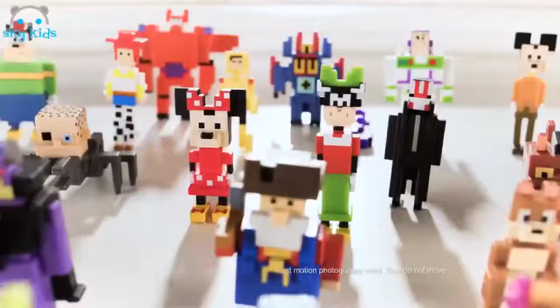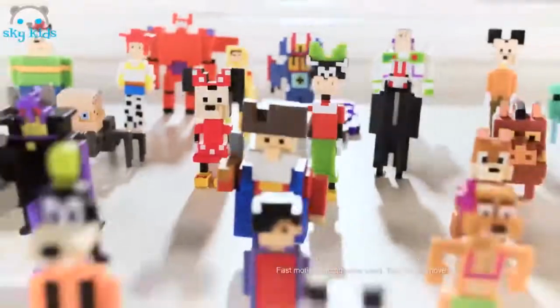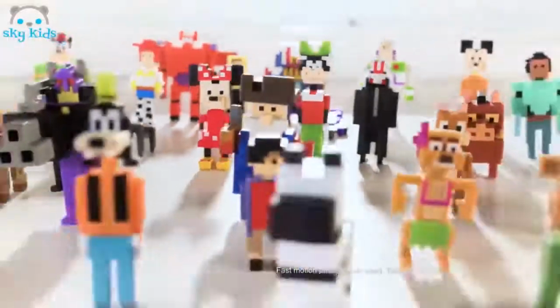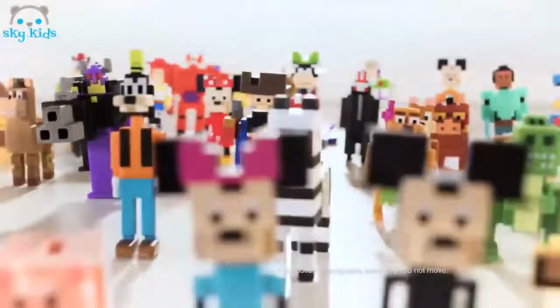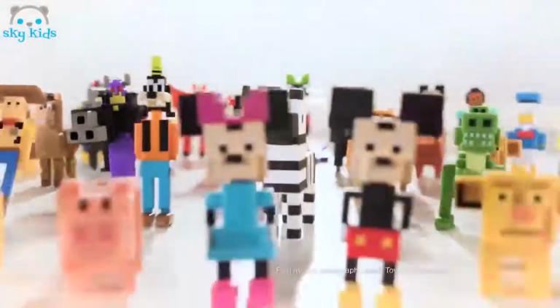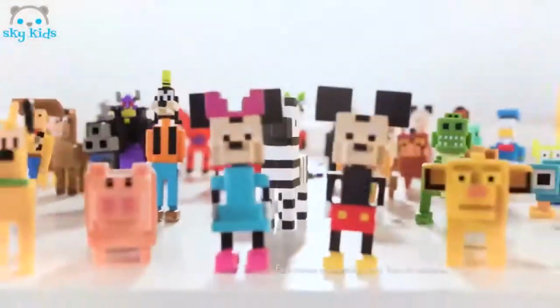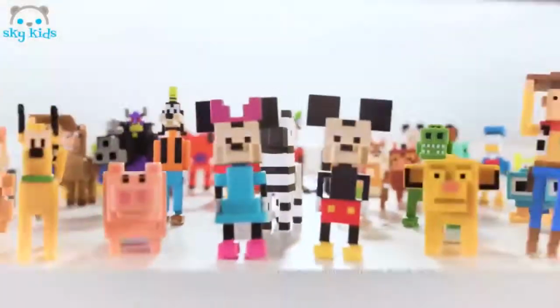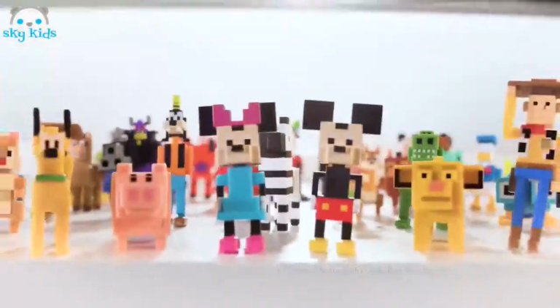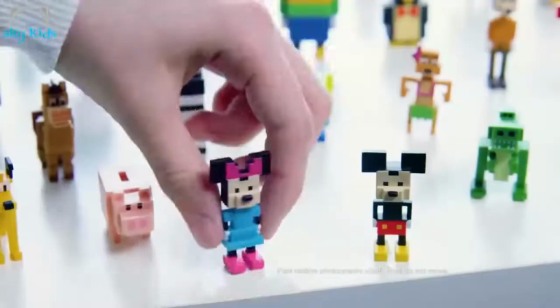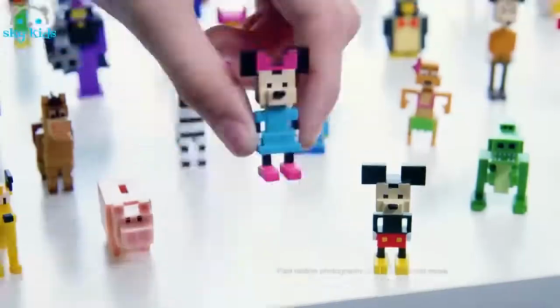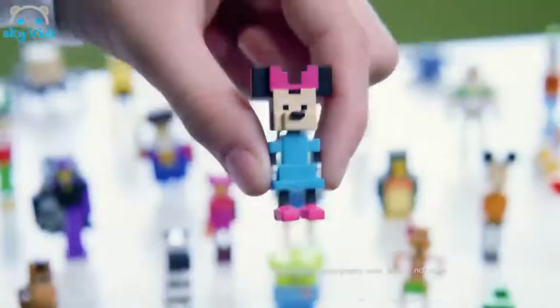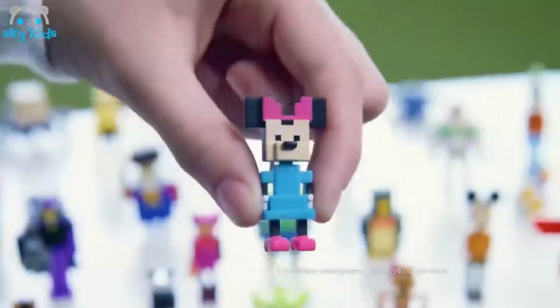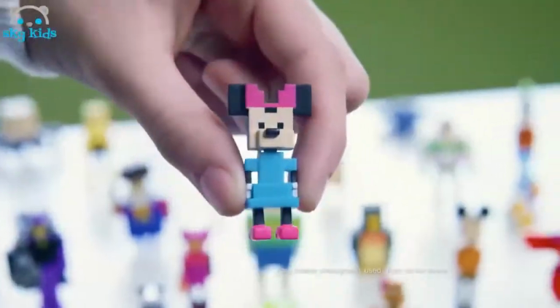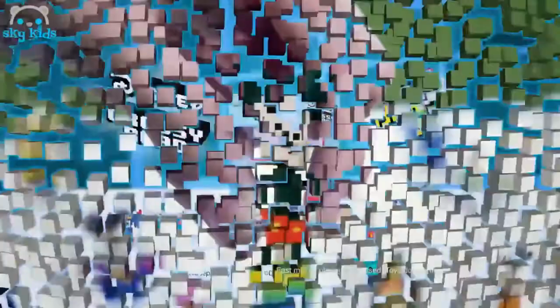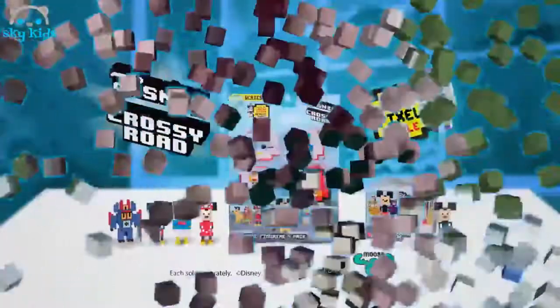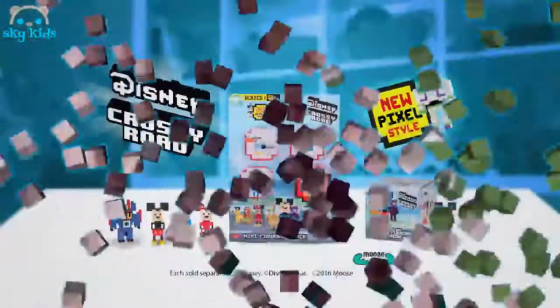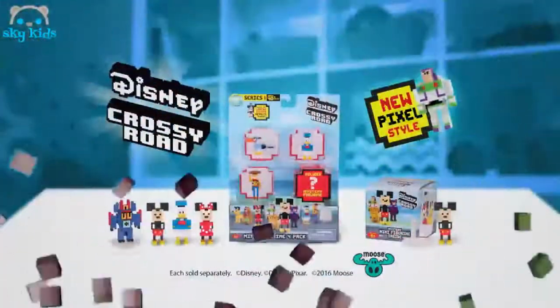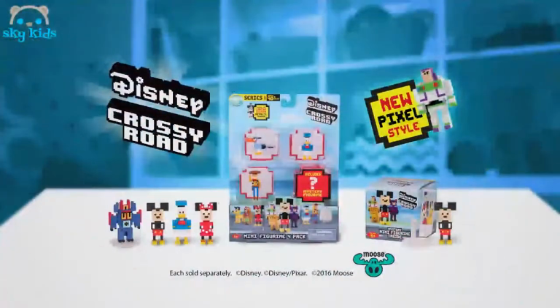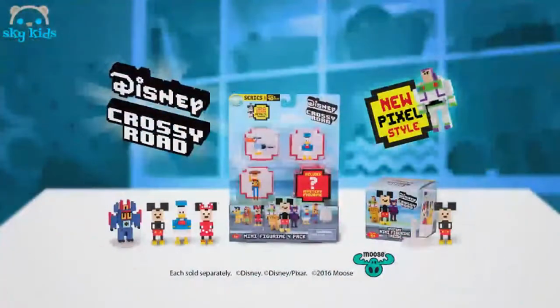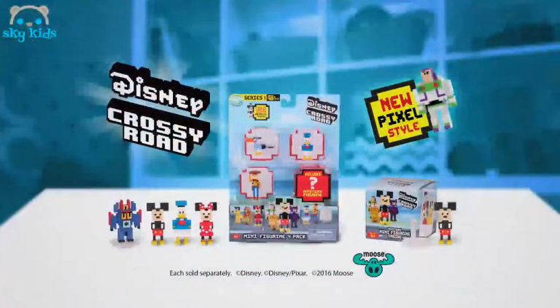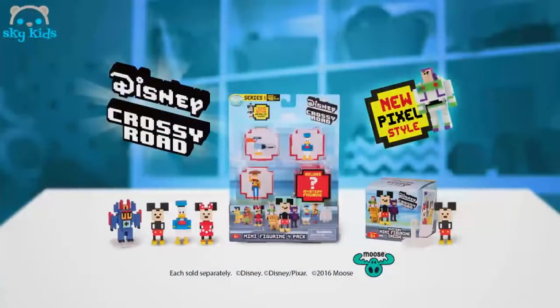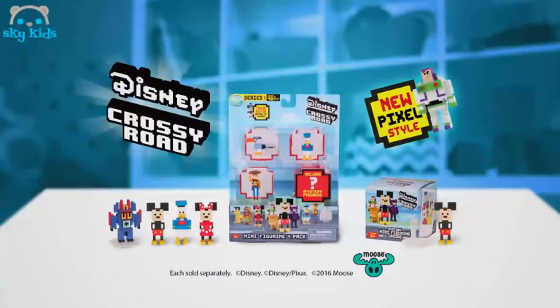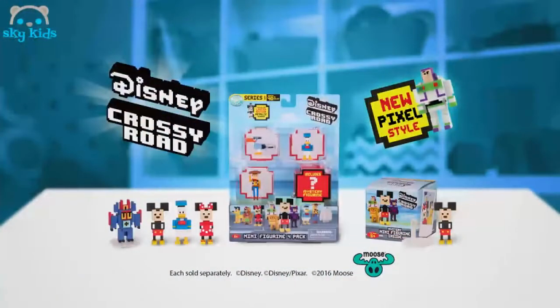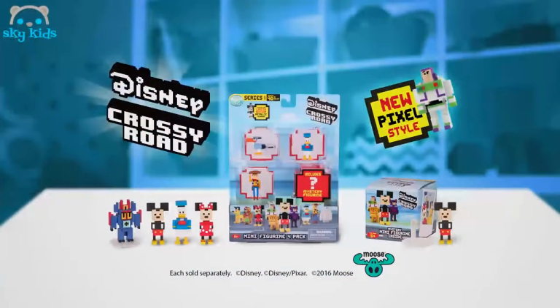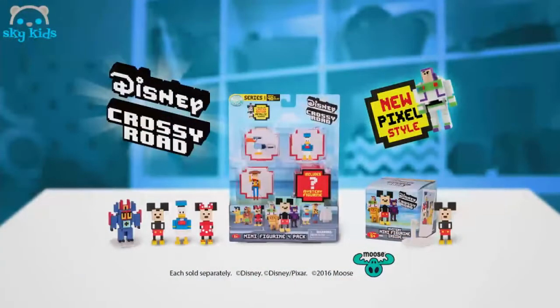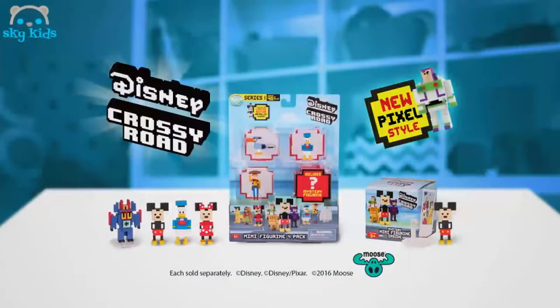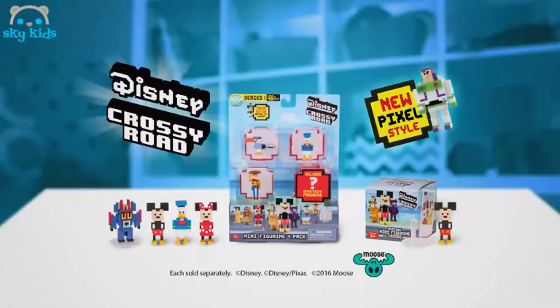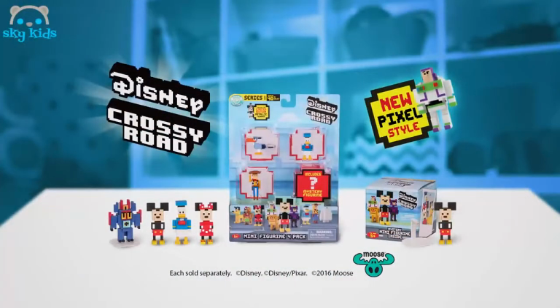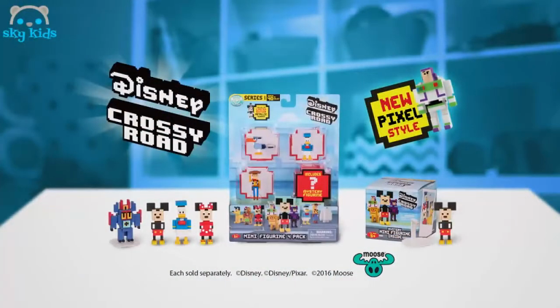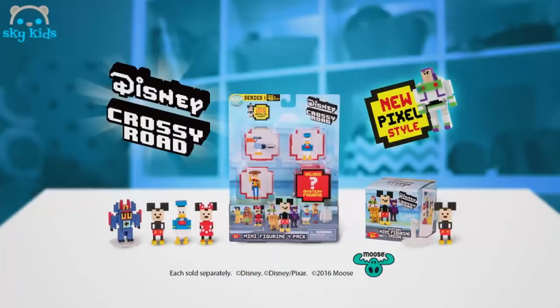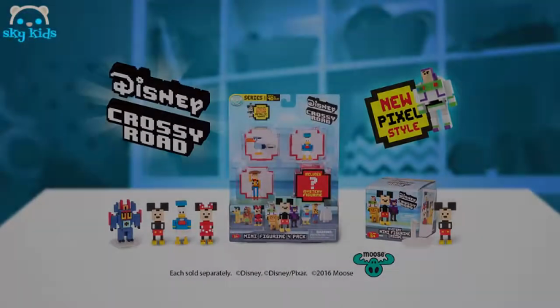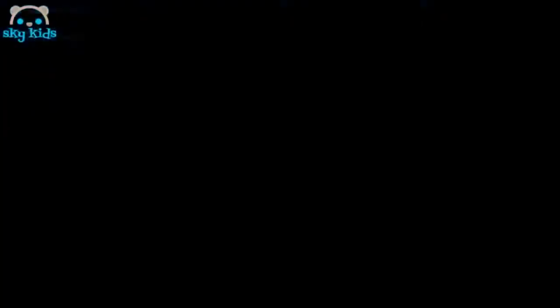Disney Crossy Road pixel collectibles are out now from Moose Toys. They do not move or make sounds. The additional accessory is sold separately.